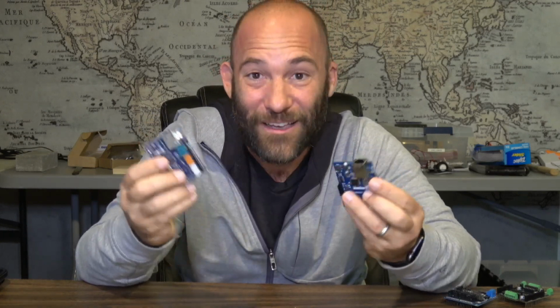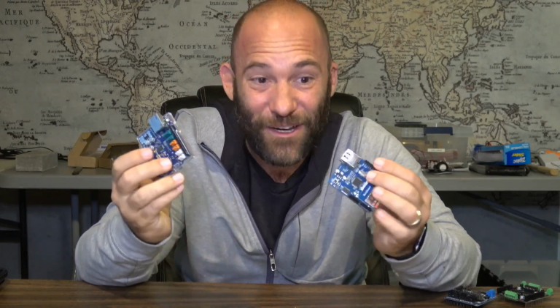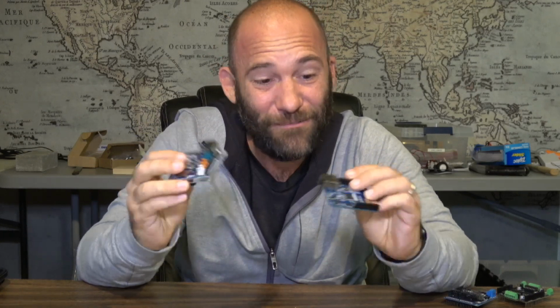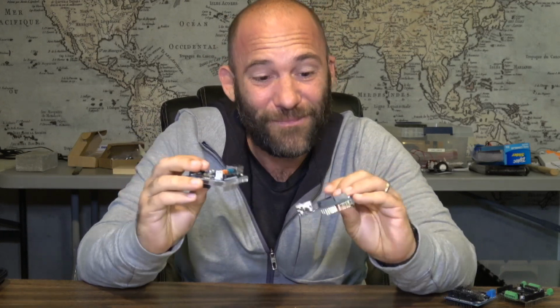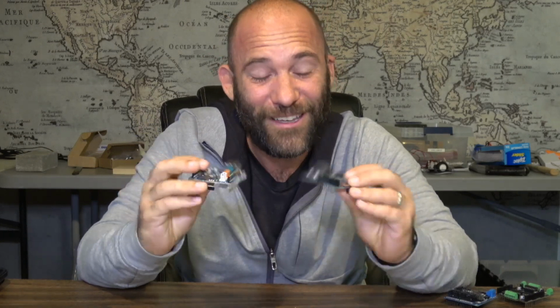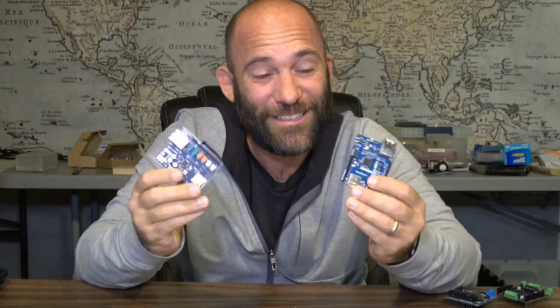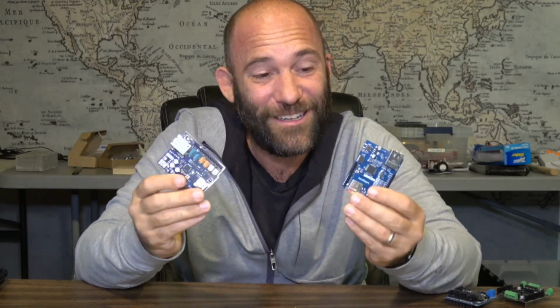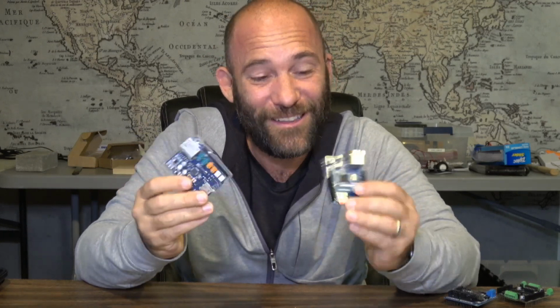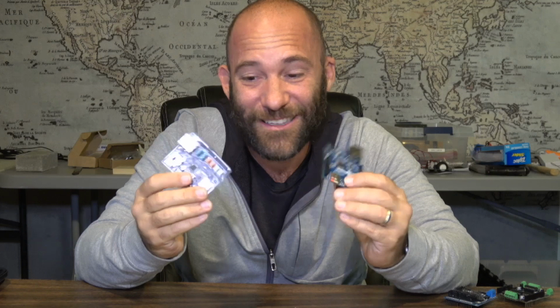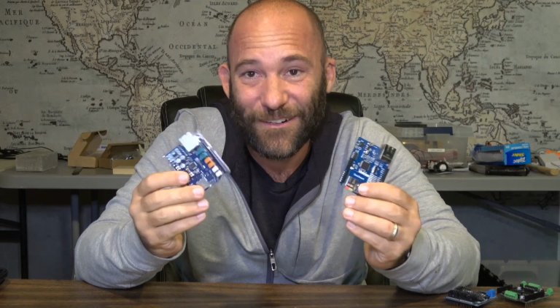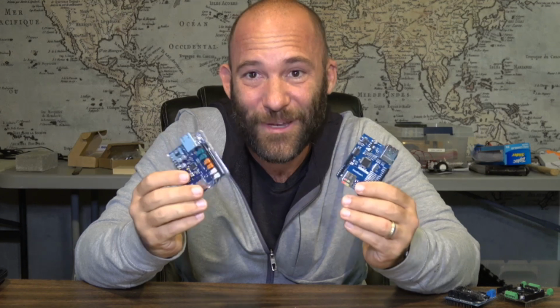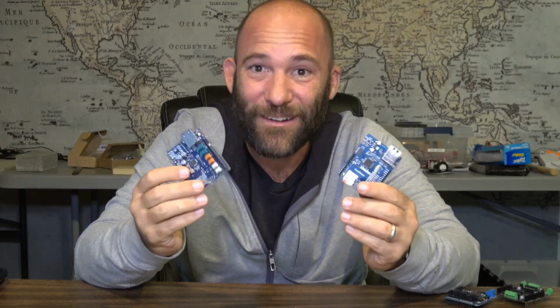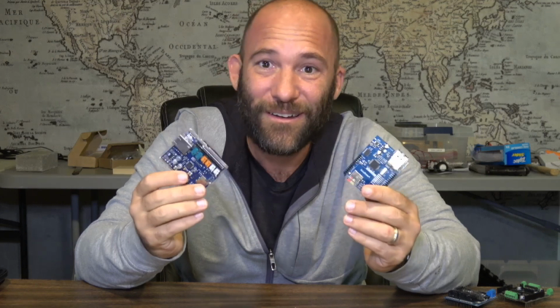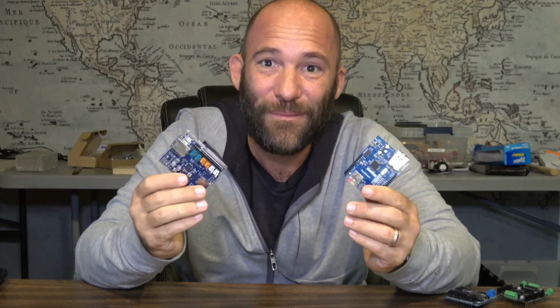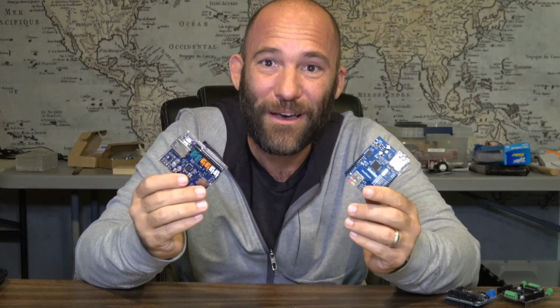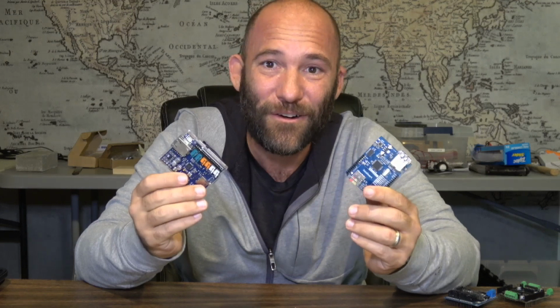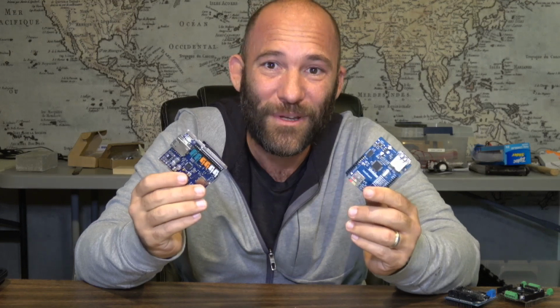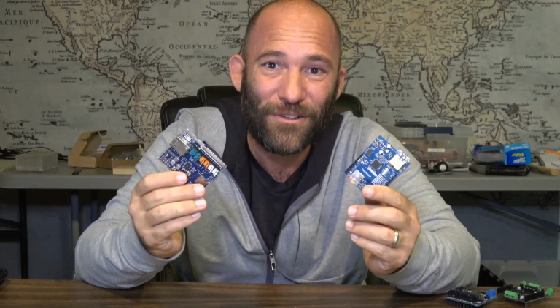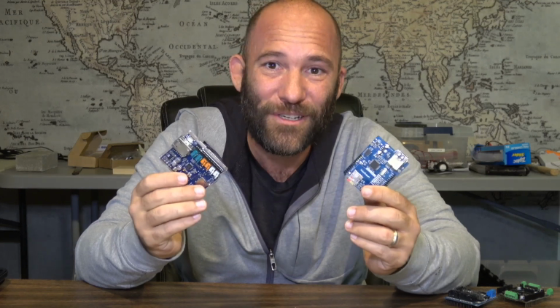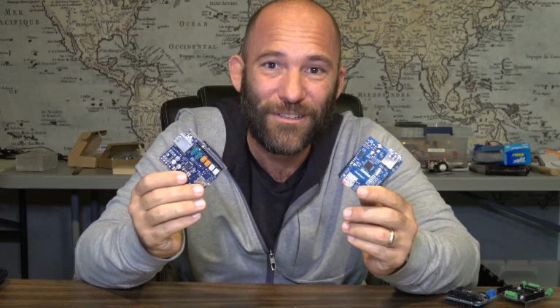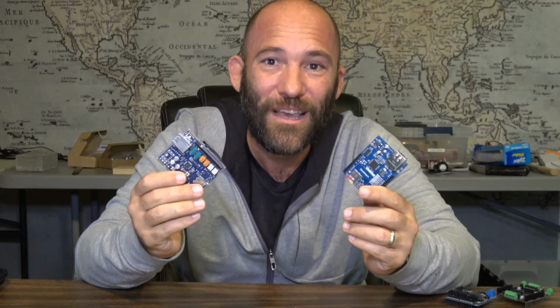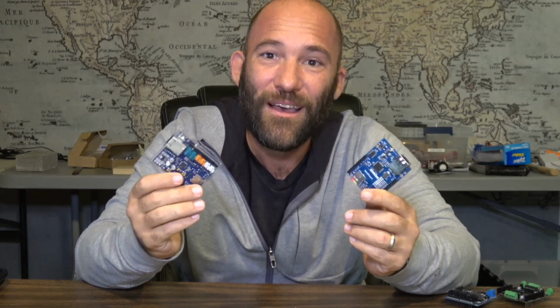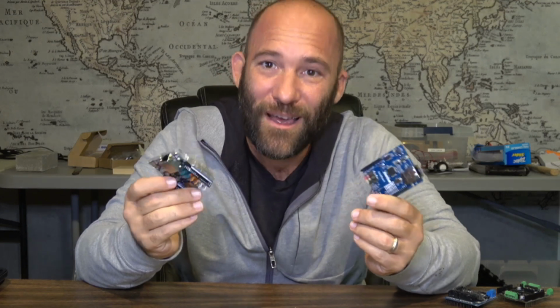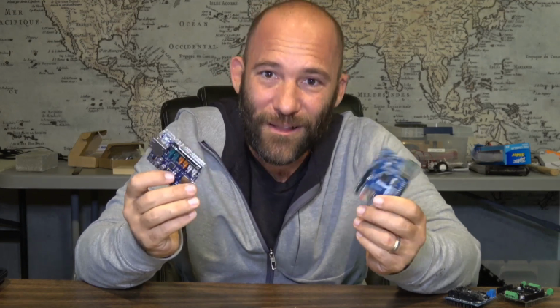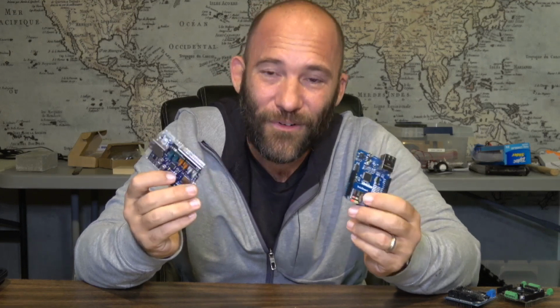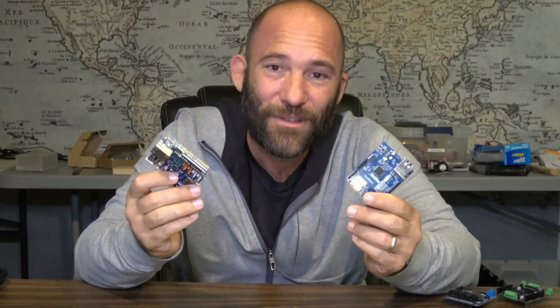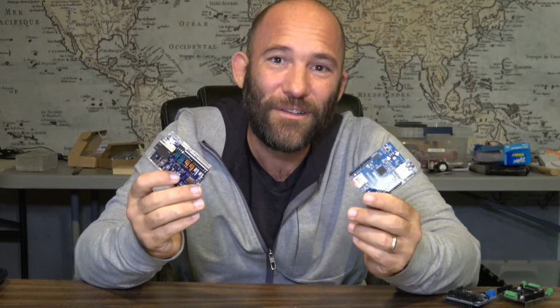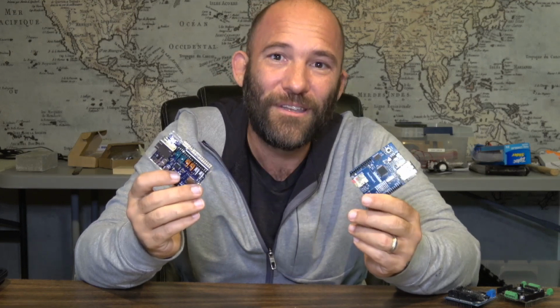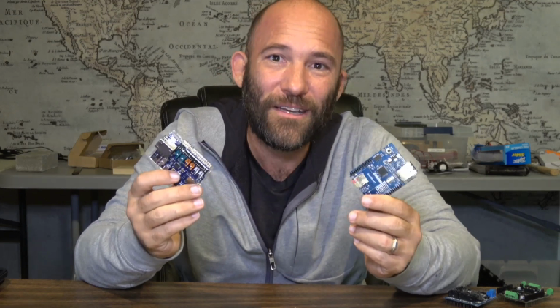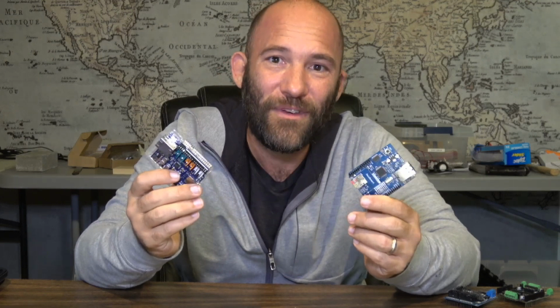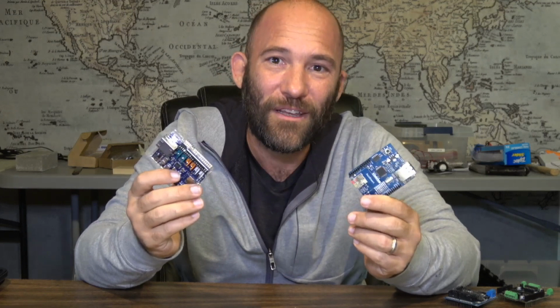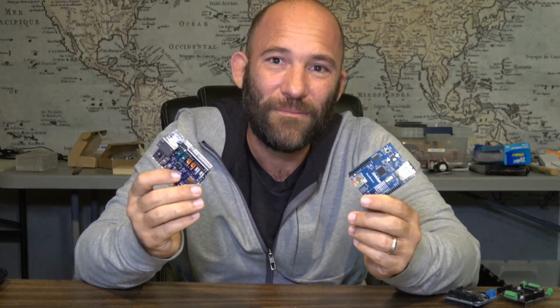That's a little bit about Arduino shields, and I look forward to seeing you in the next video.